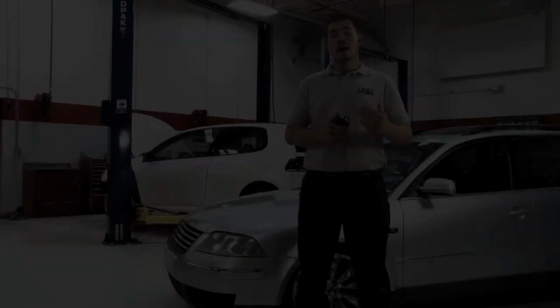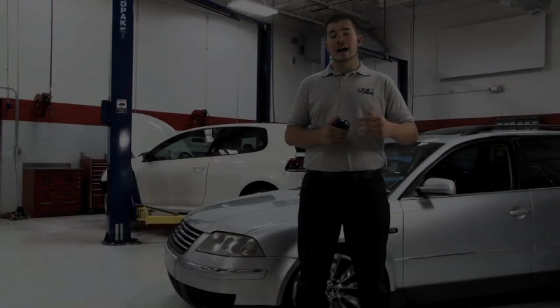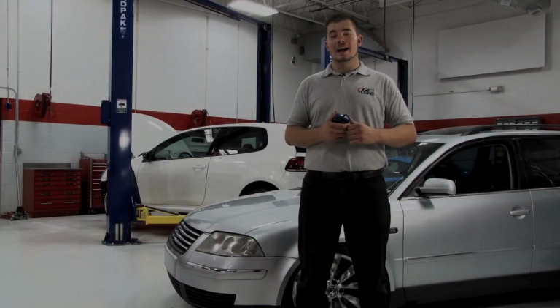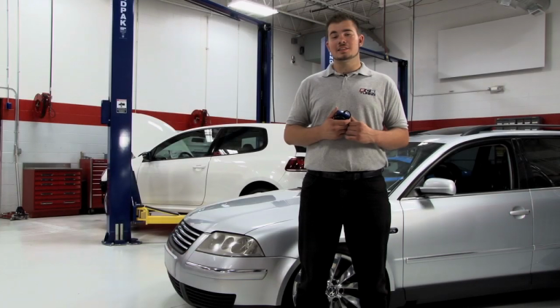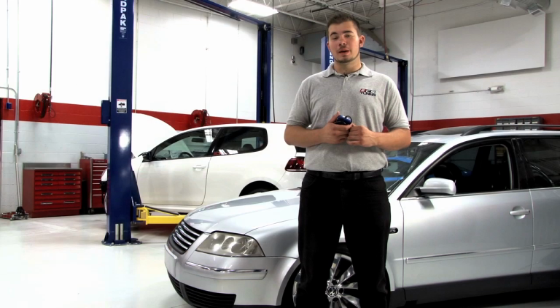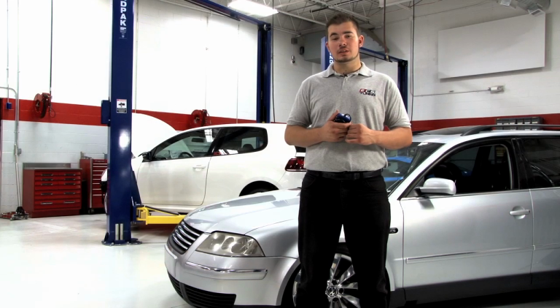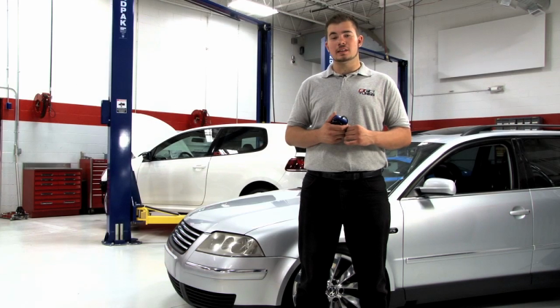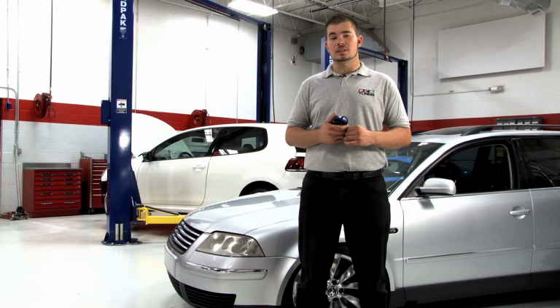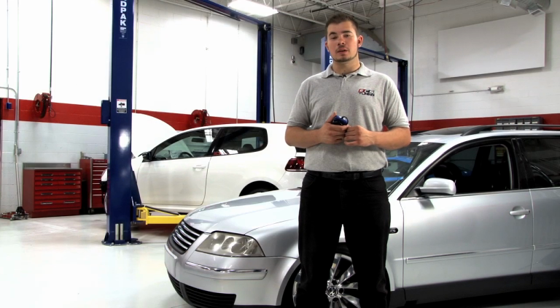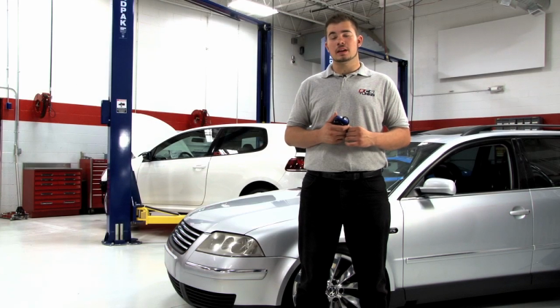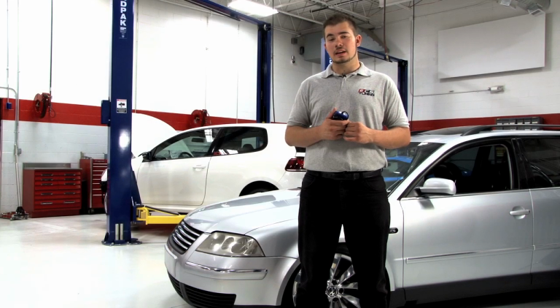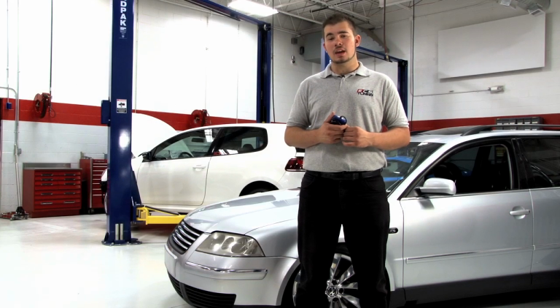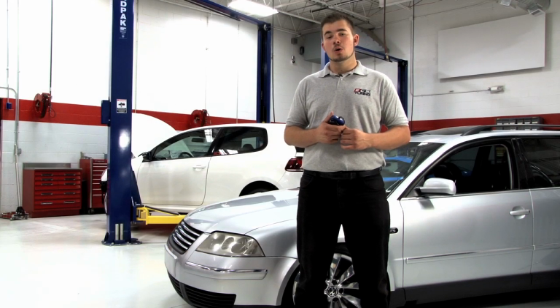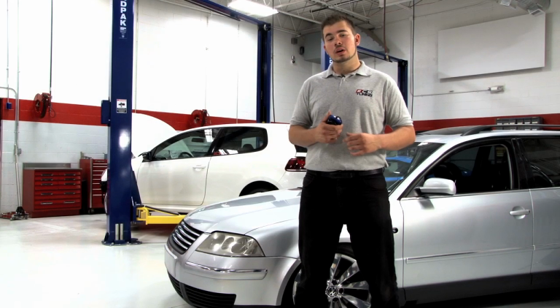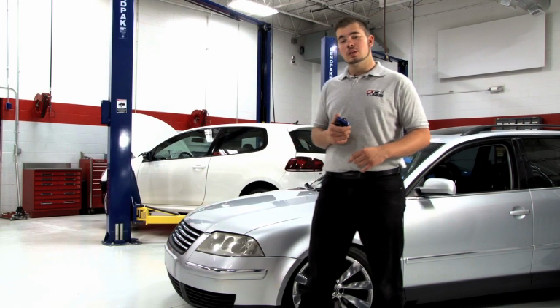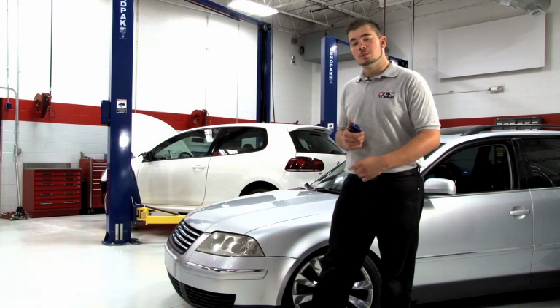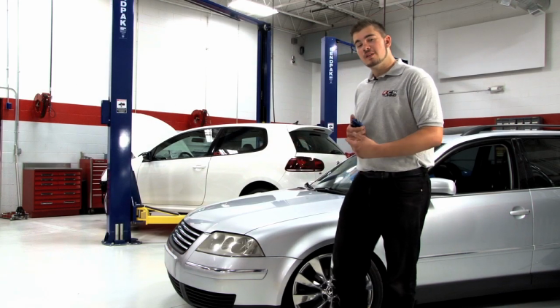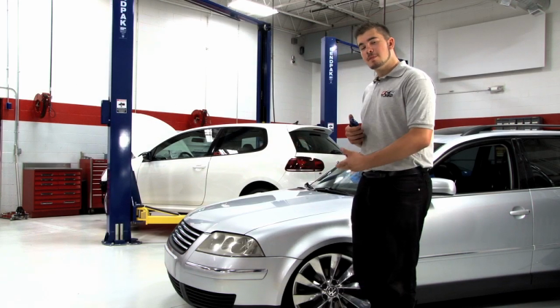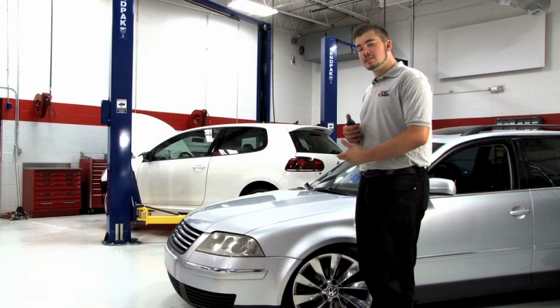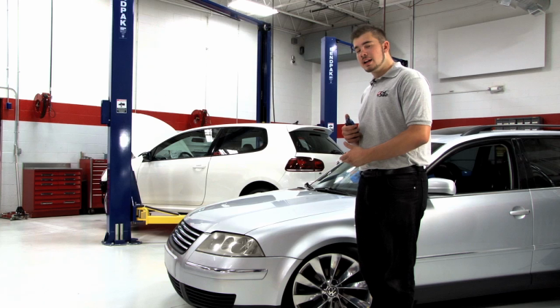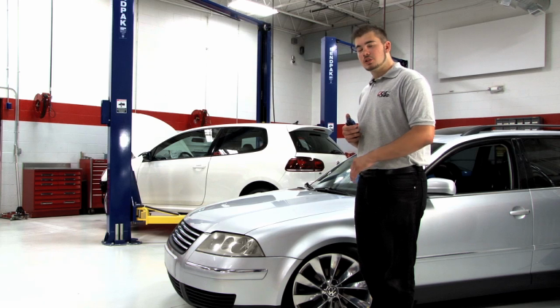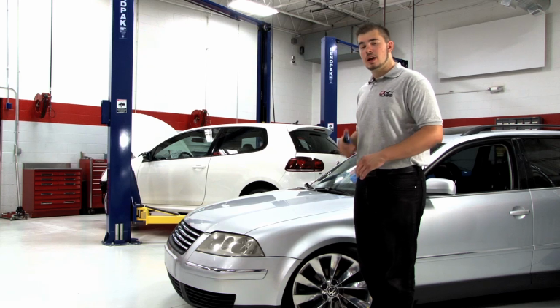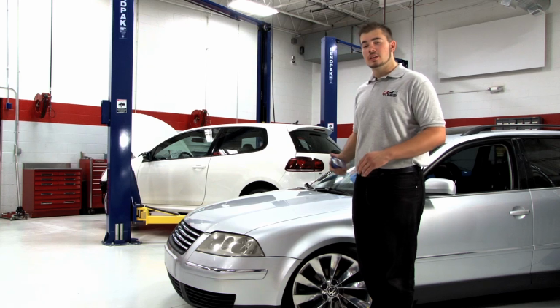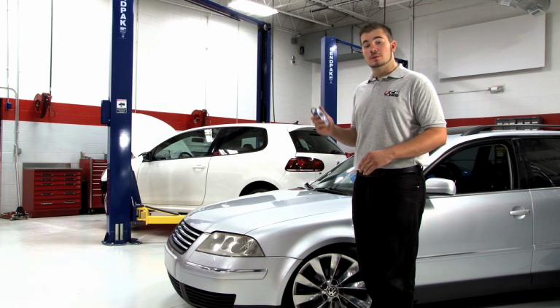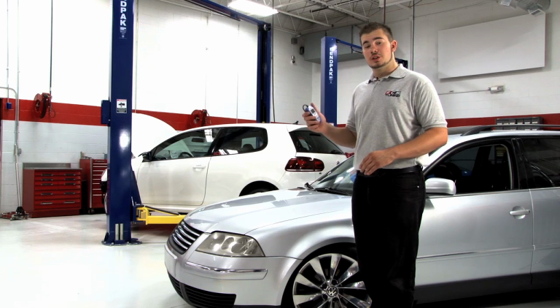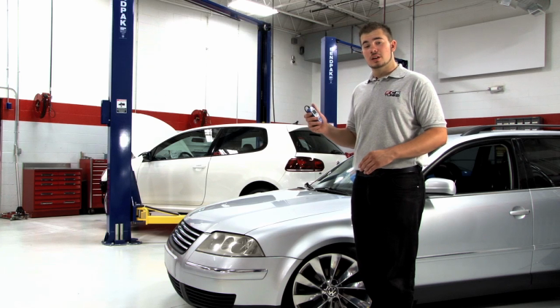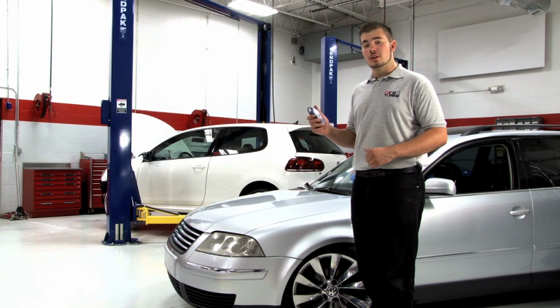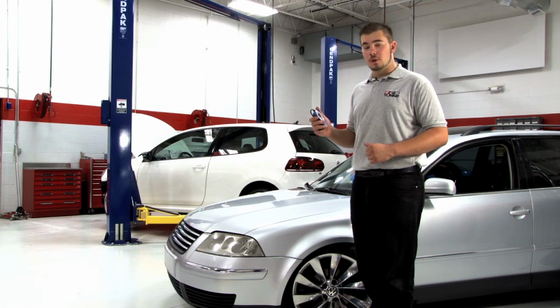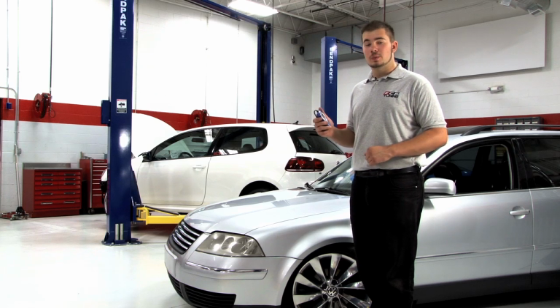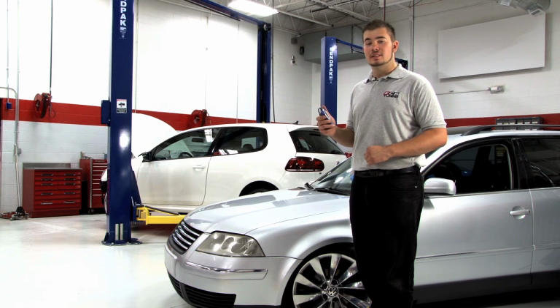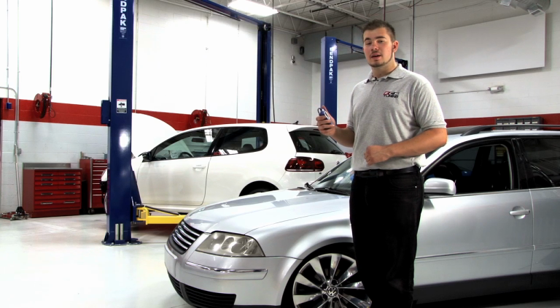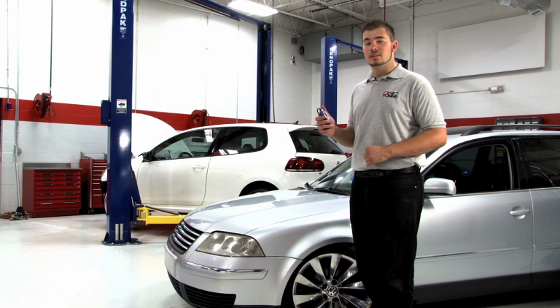Hi guys, this is Mike with DCS Tuning and today we're going to use this B5 Passat to show you how to use the V-Checker for Volkswagen and Audis.